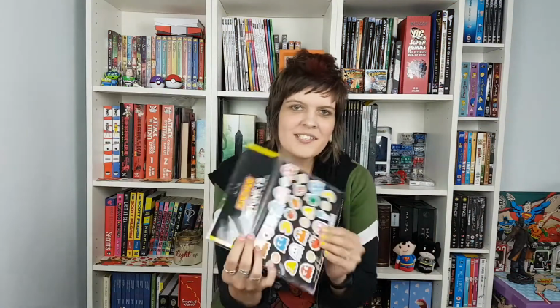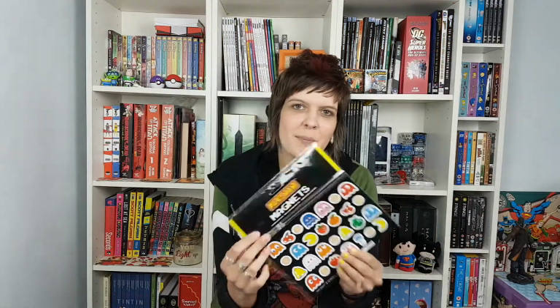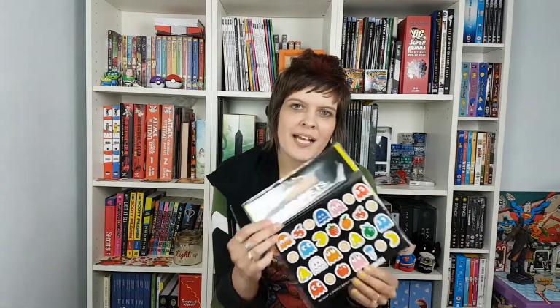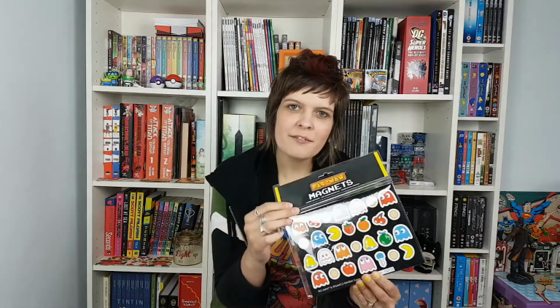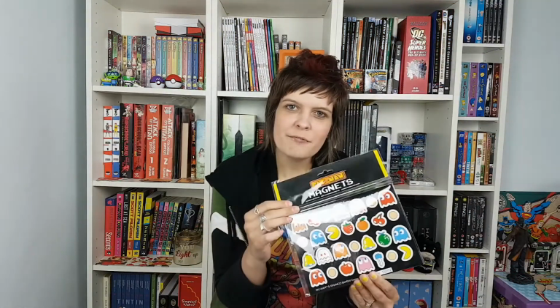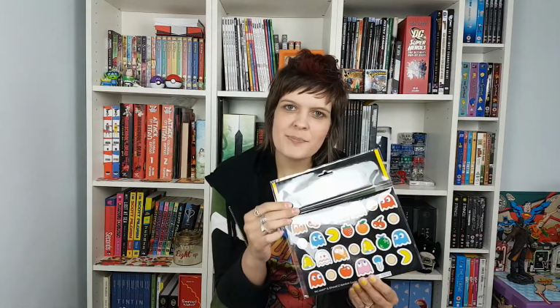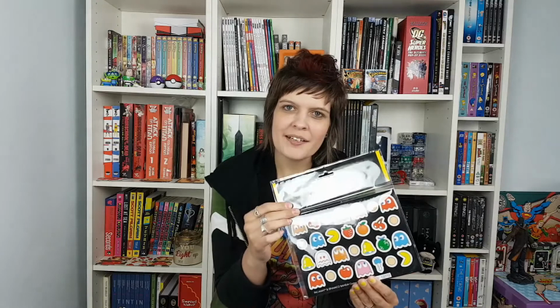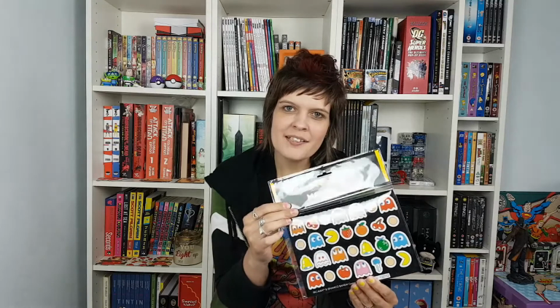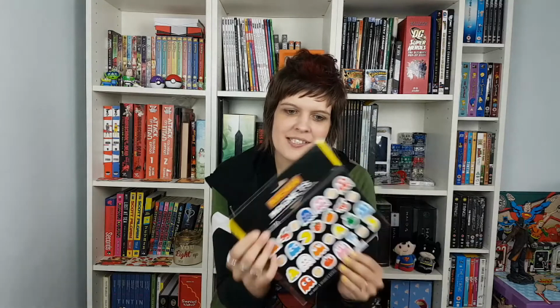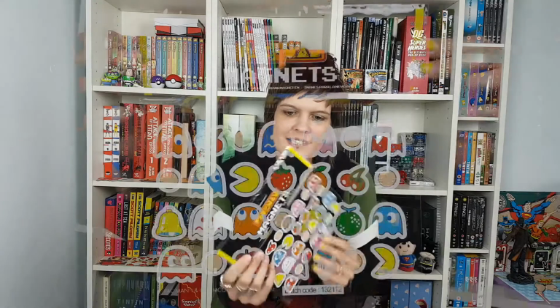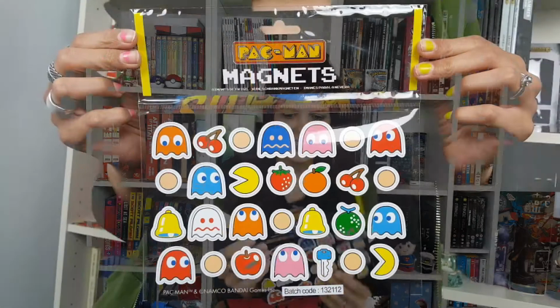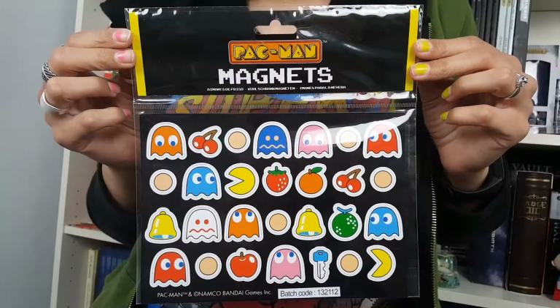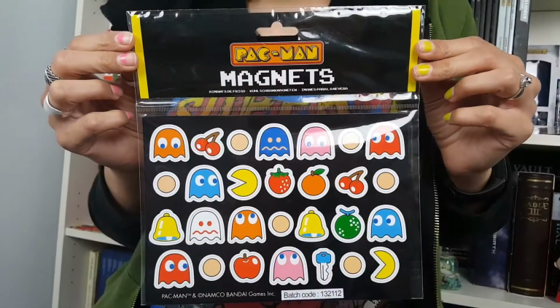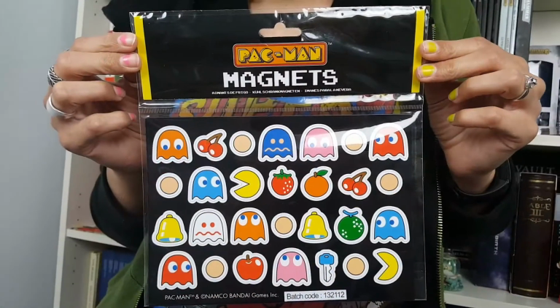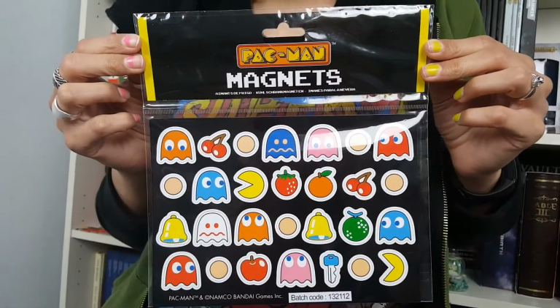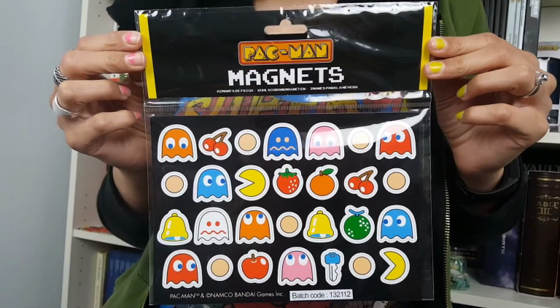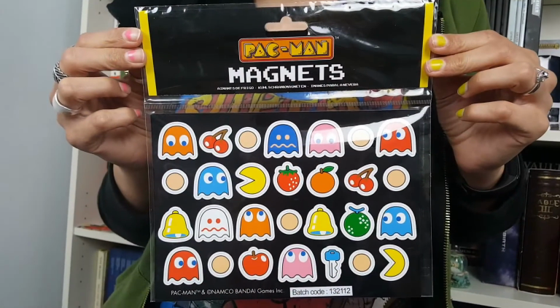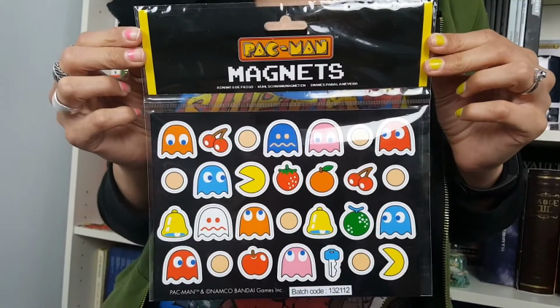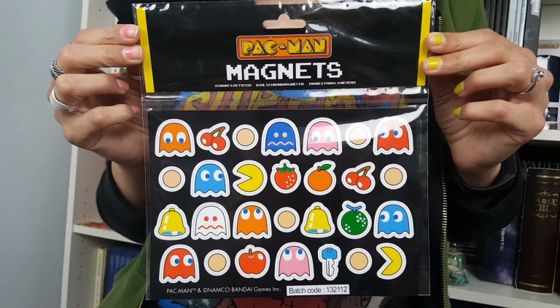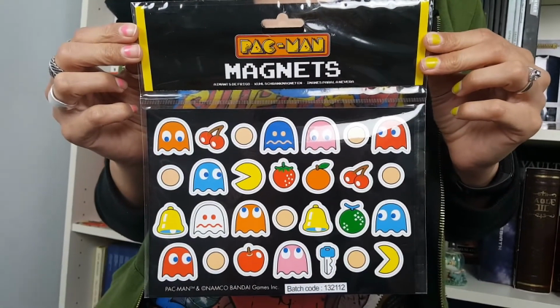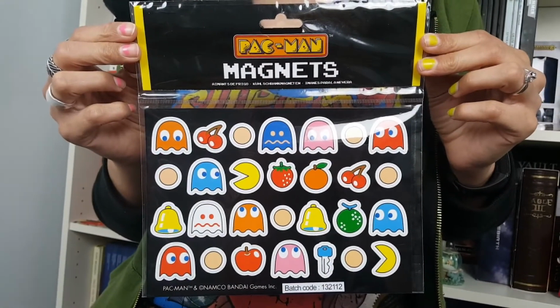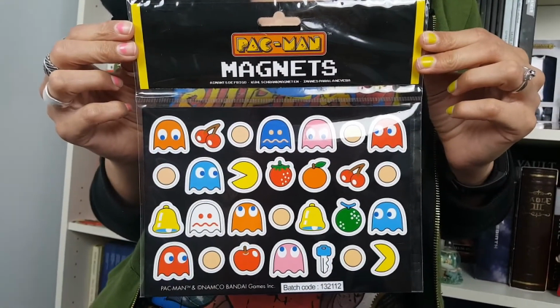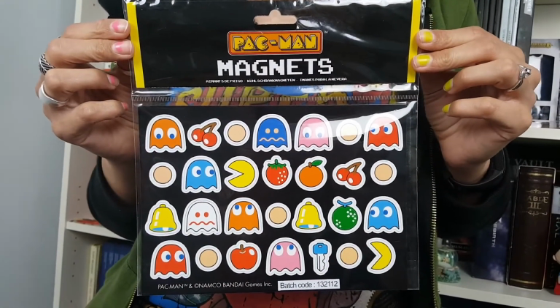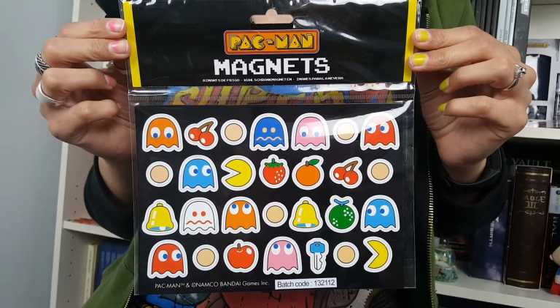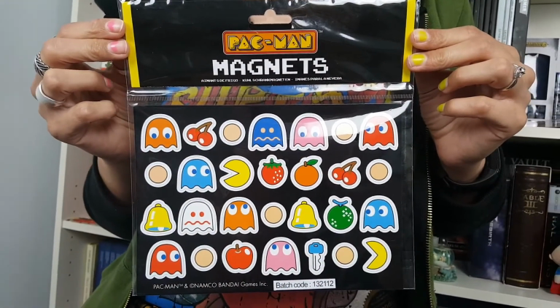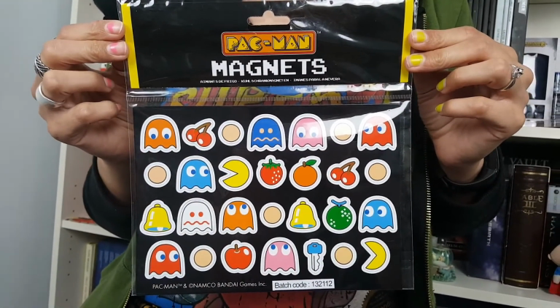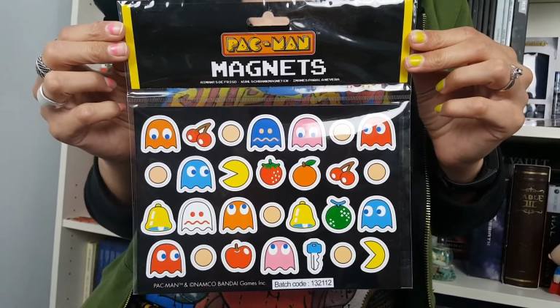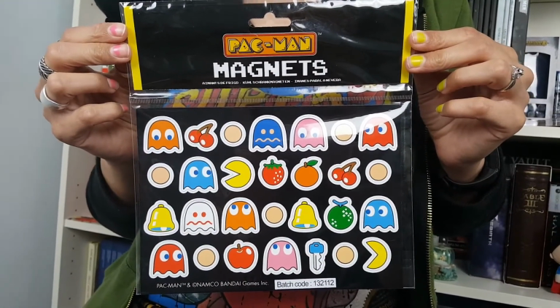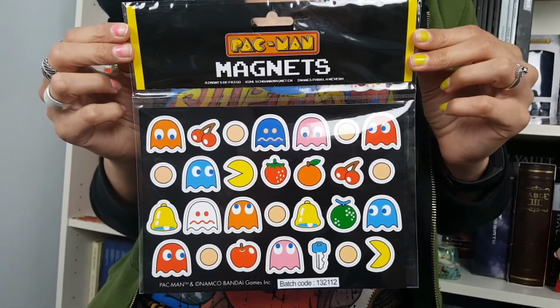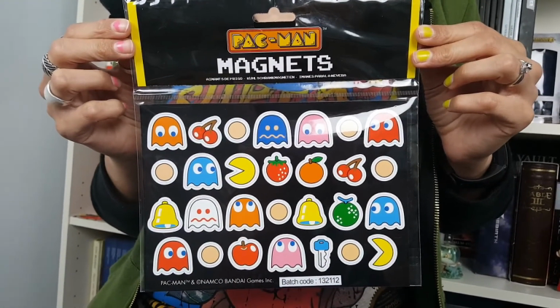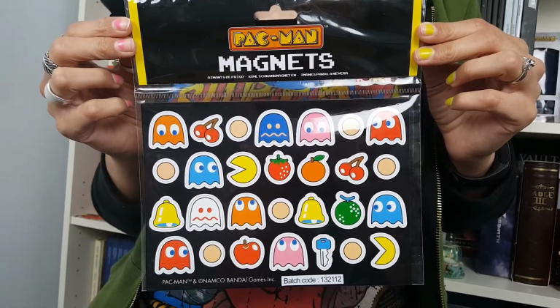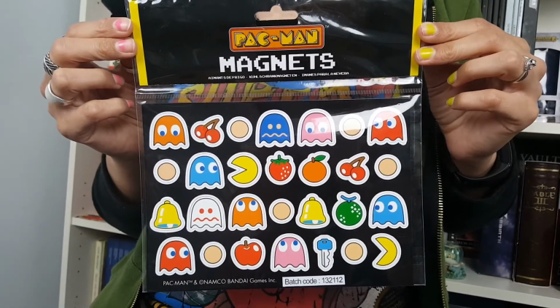These are the Pac-Man fridge magnets. There's 28 fridge magnets in total. Look pretty neat.